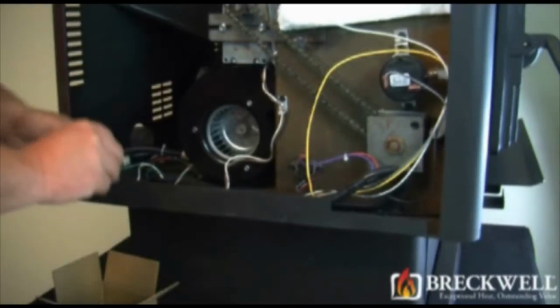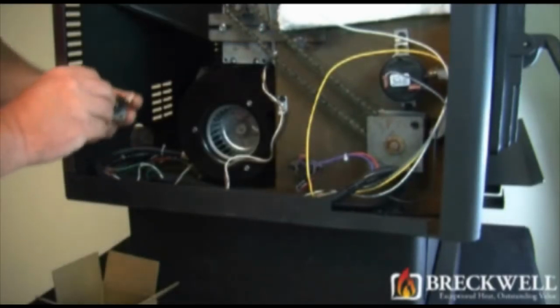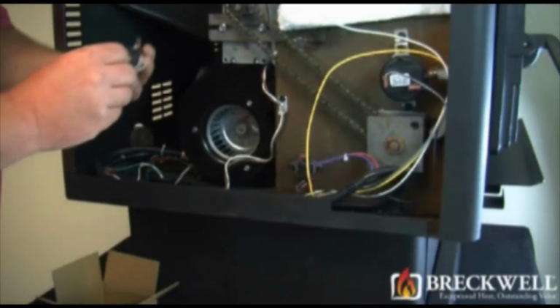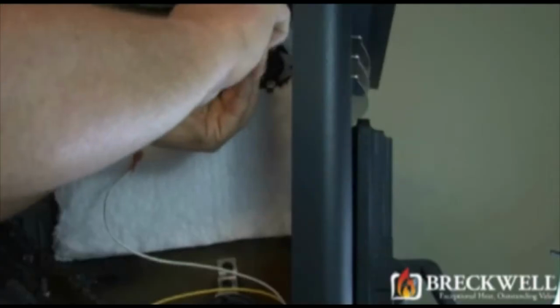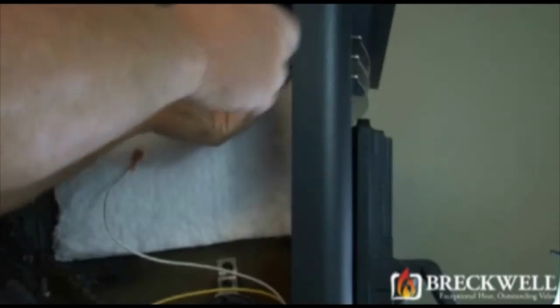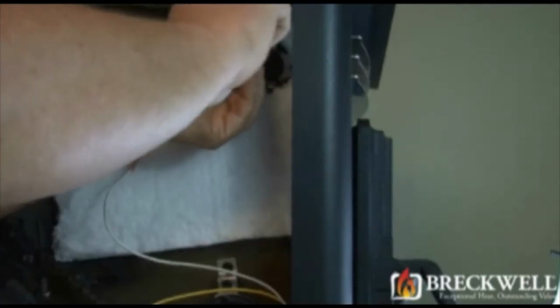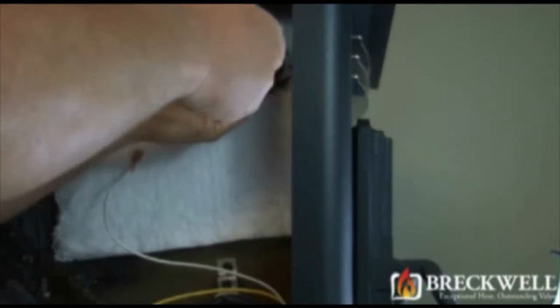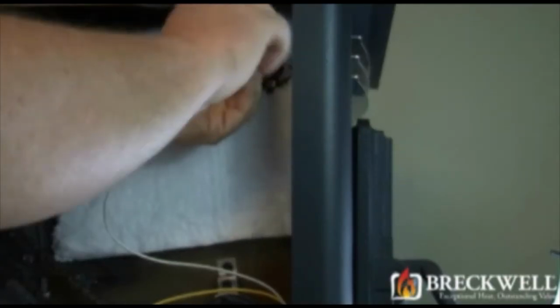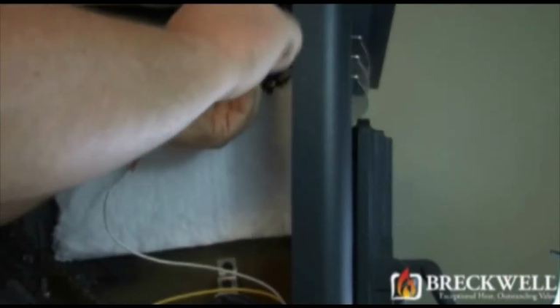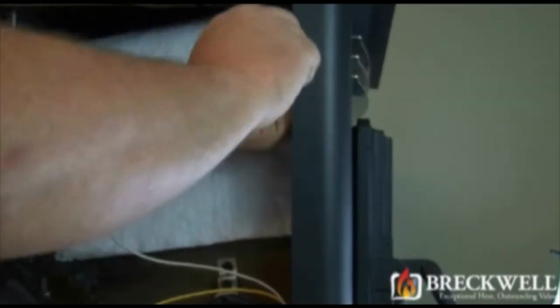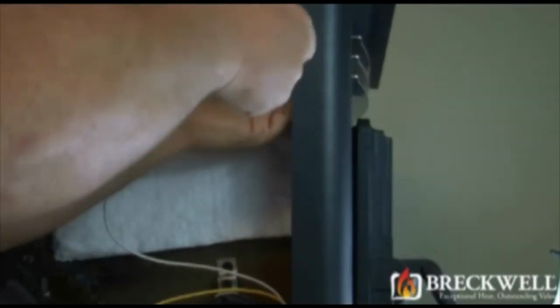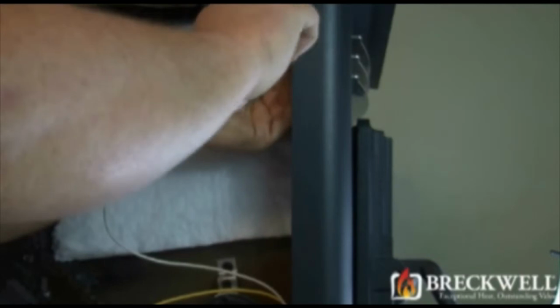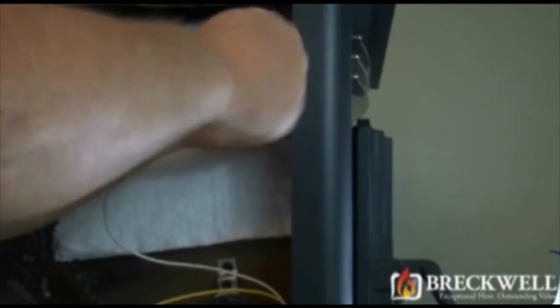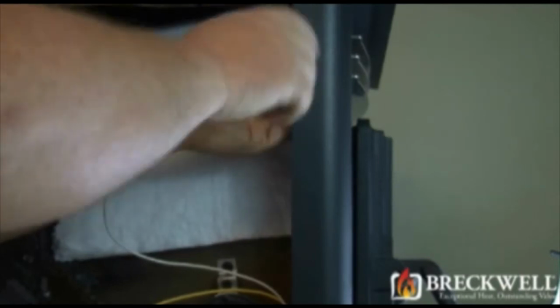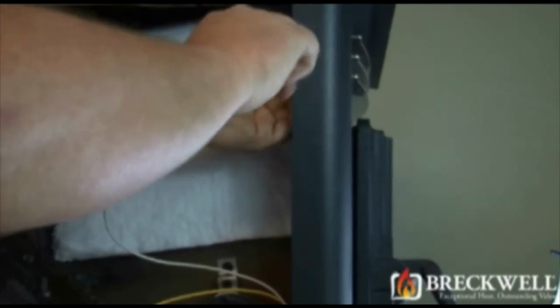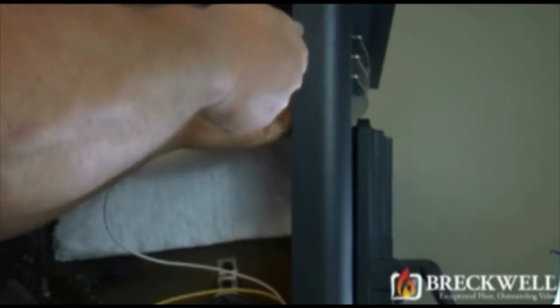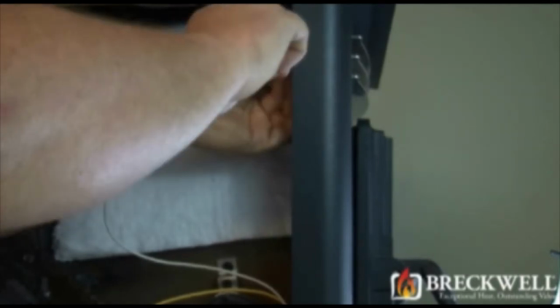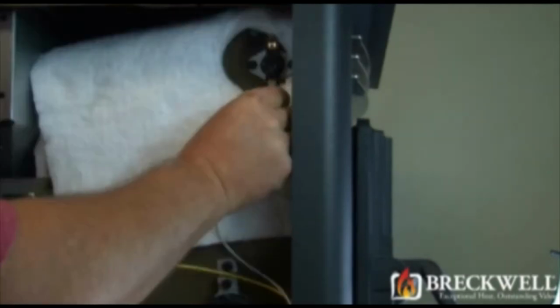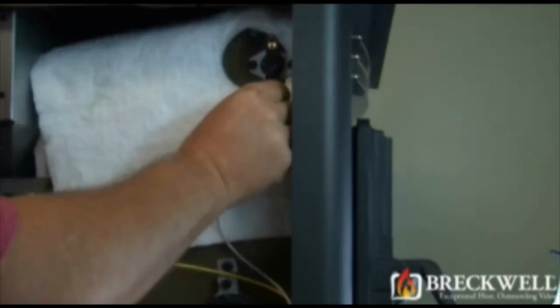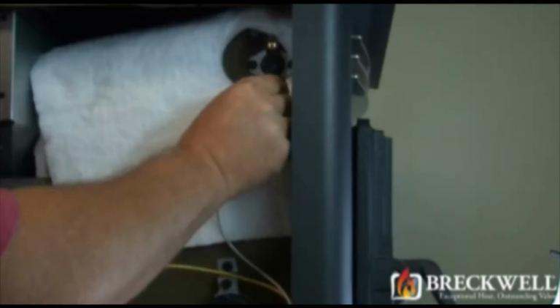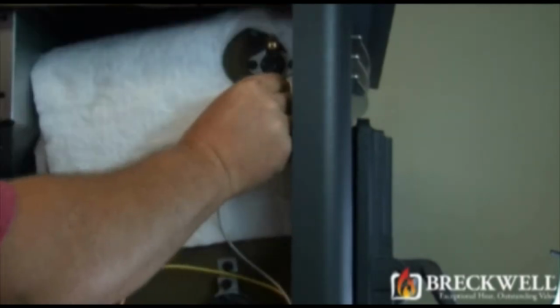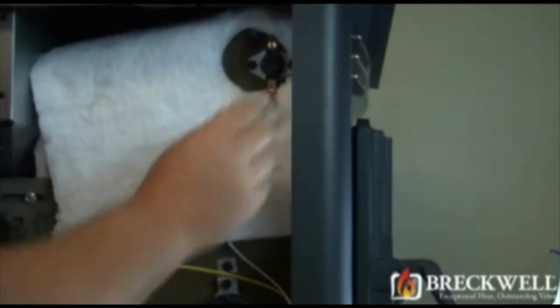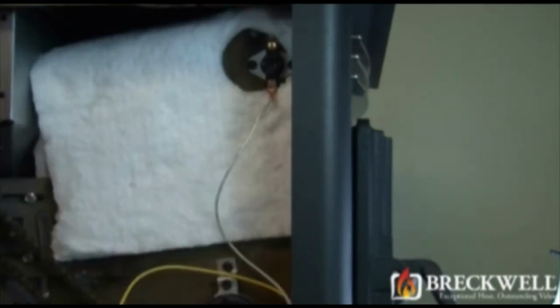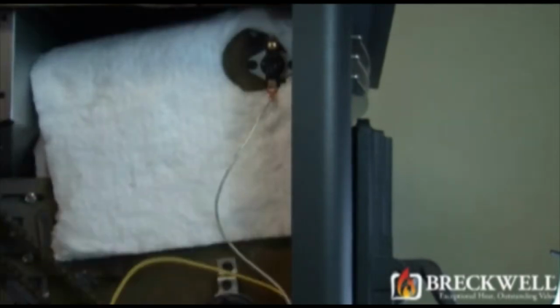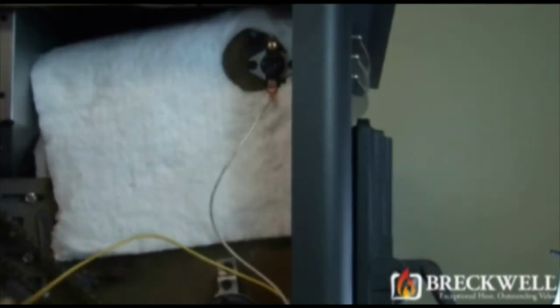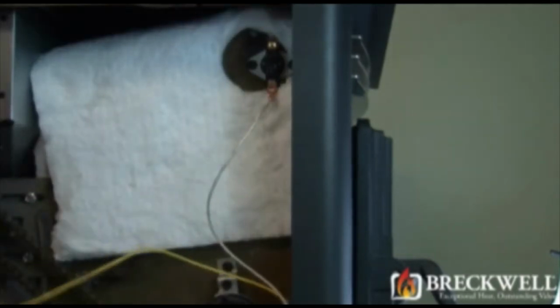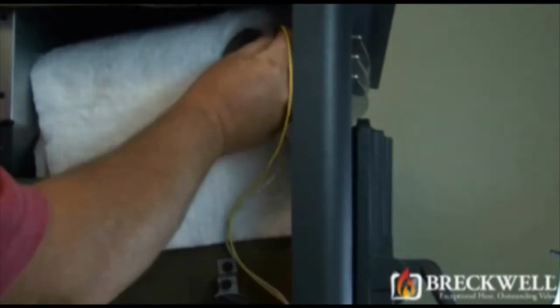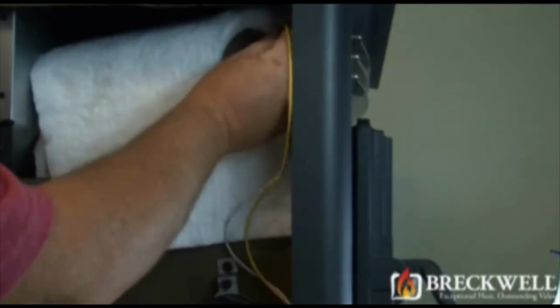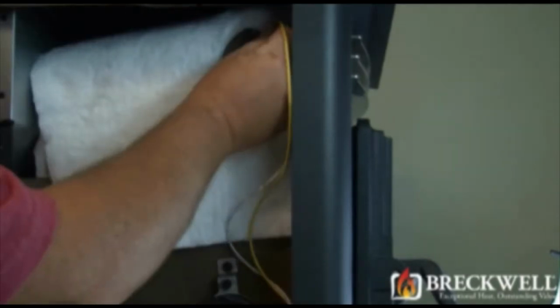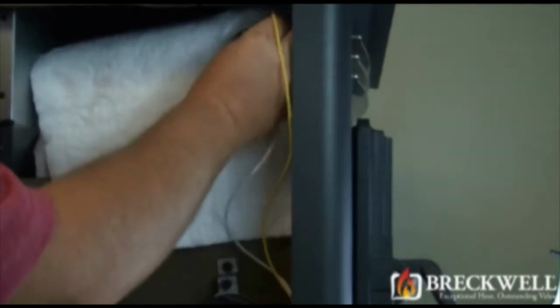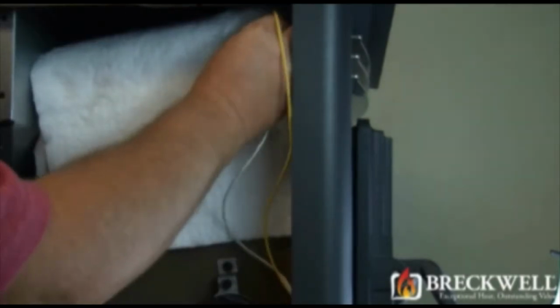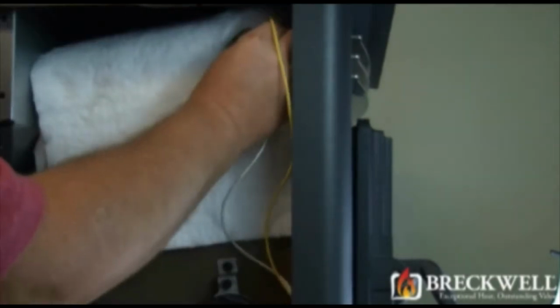To install your new switch, use the two screws to secure it, then replace the two wires to the terminals.